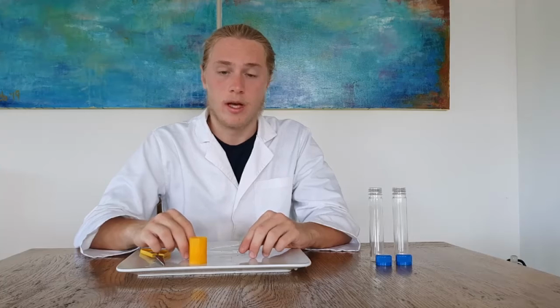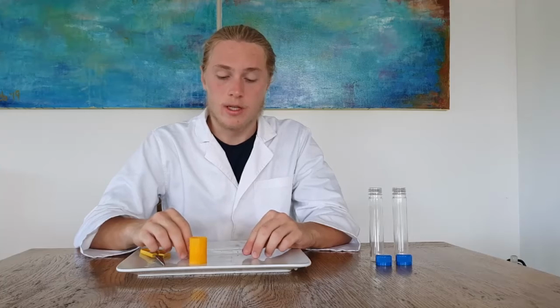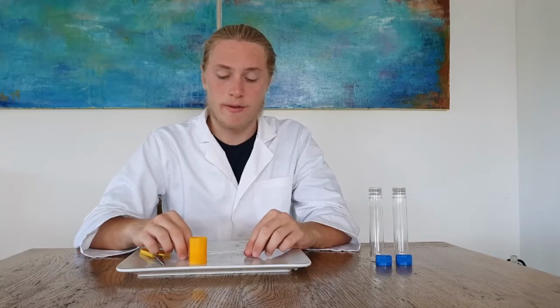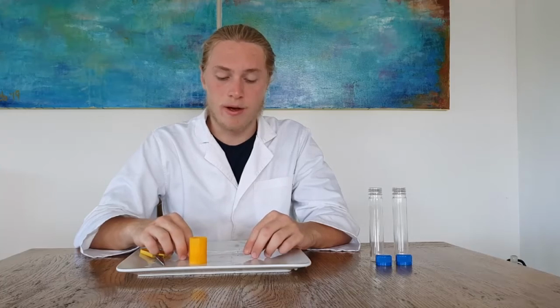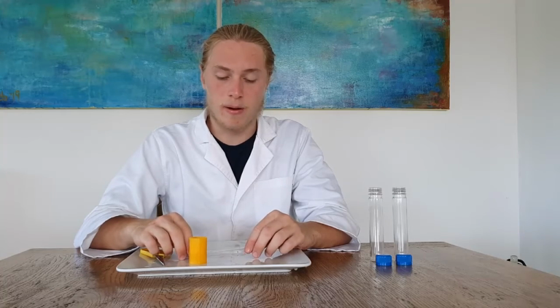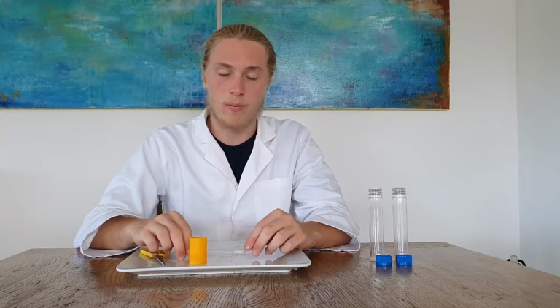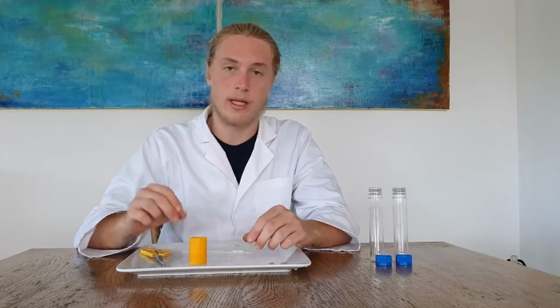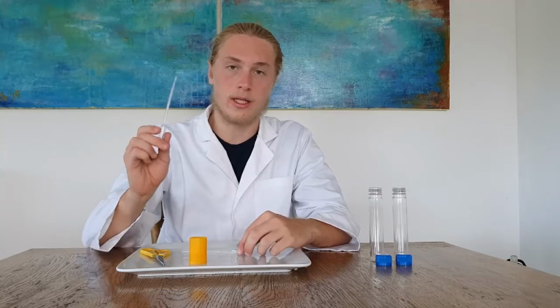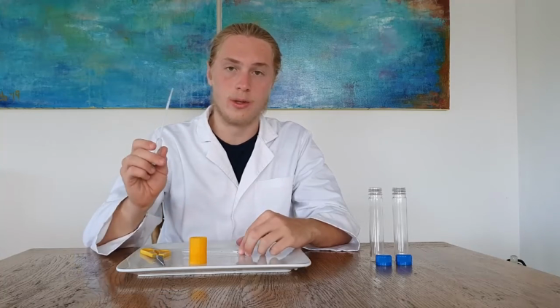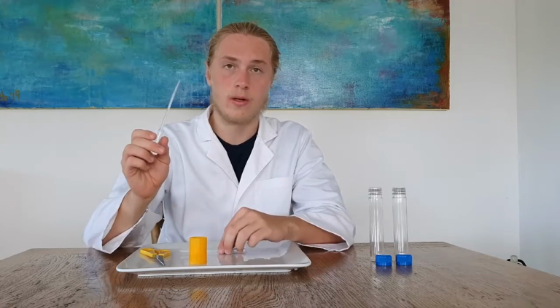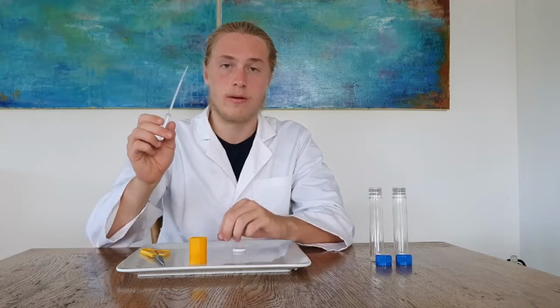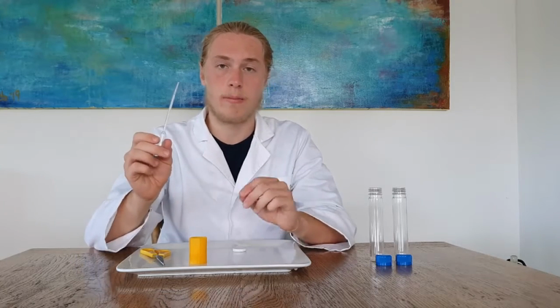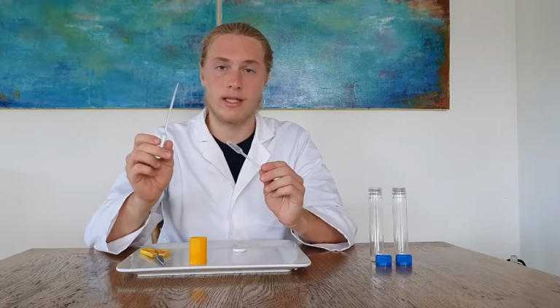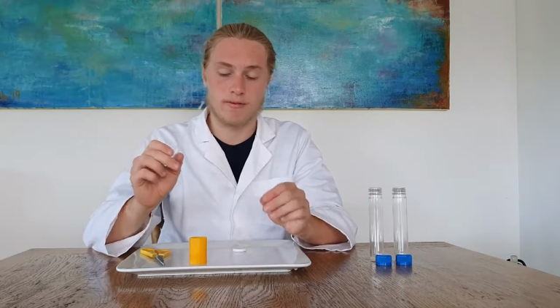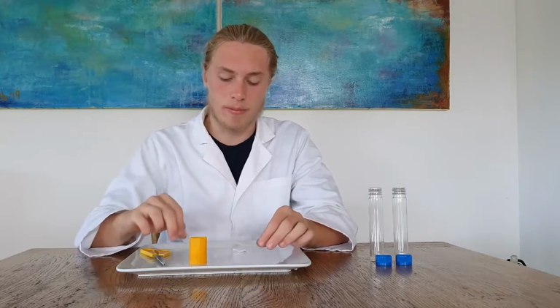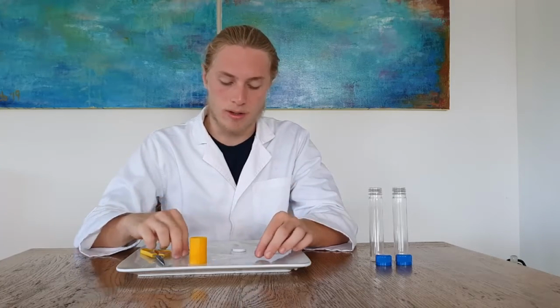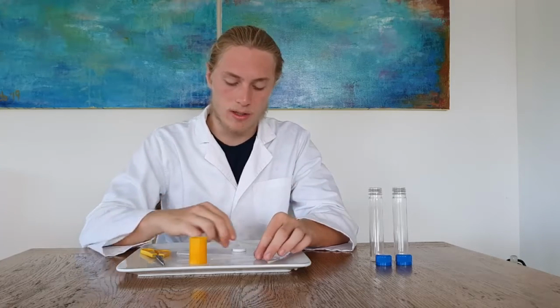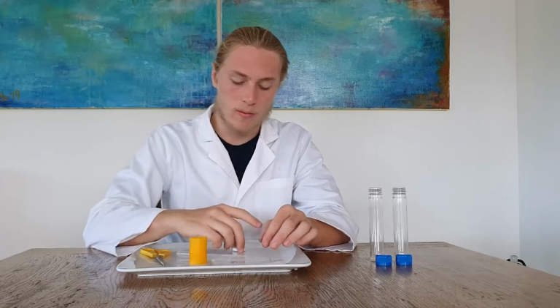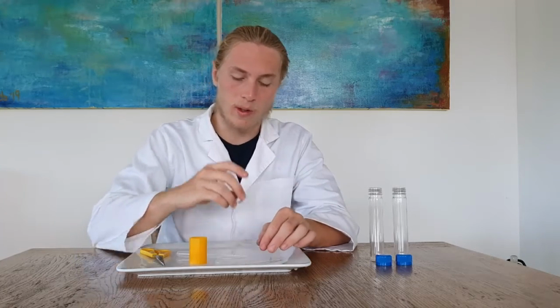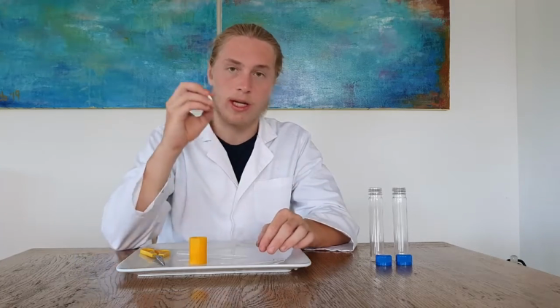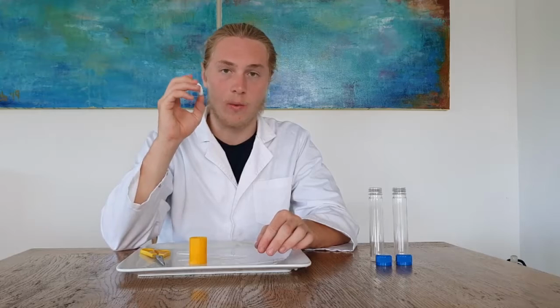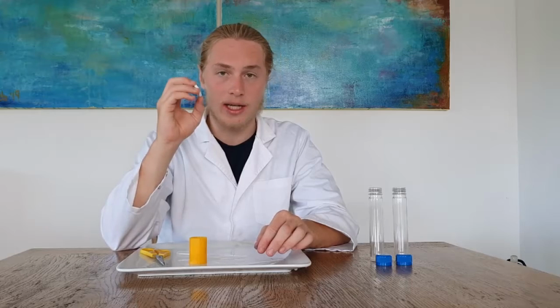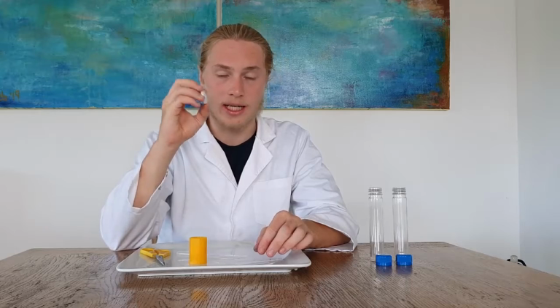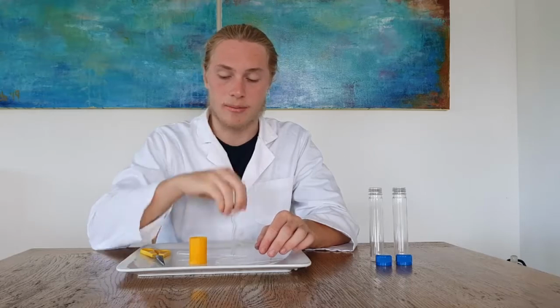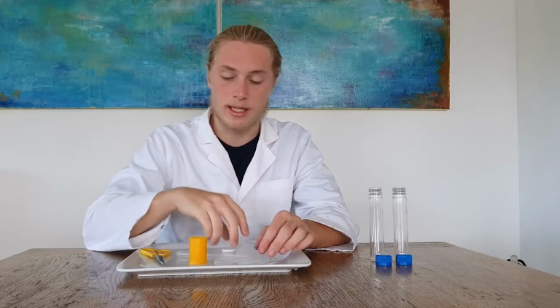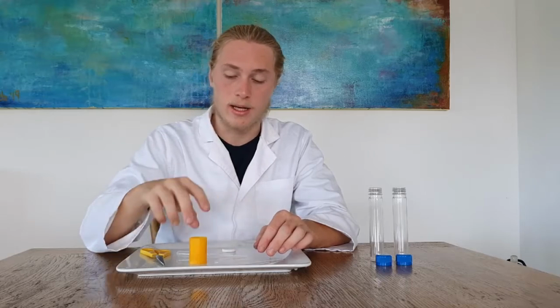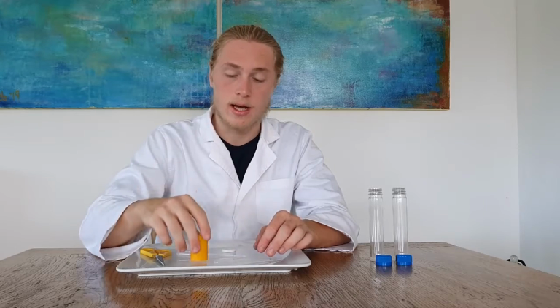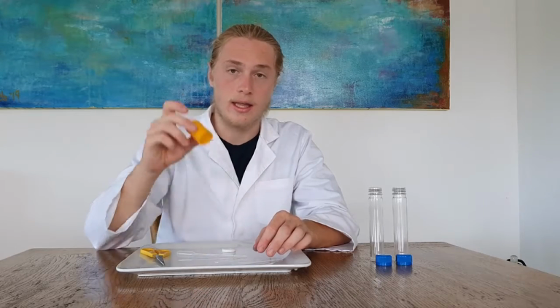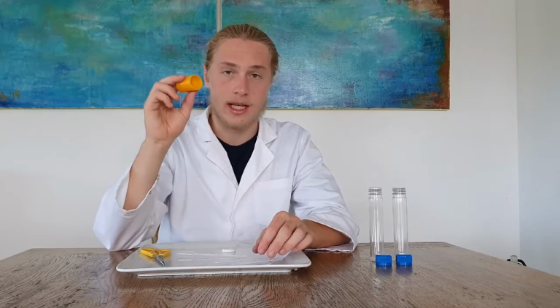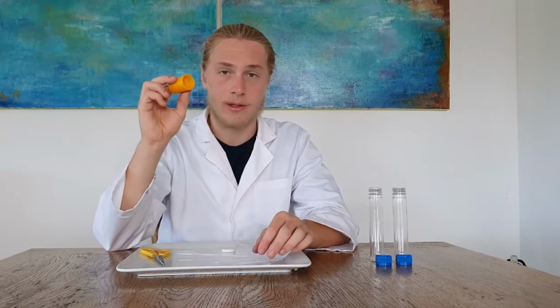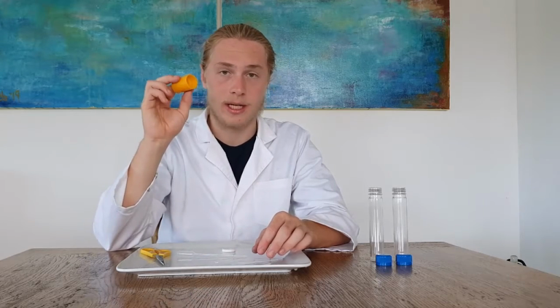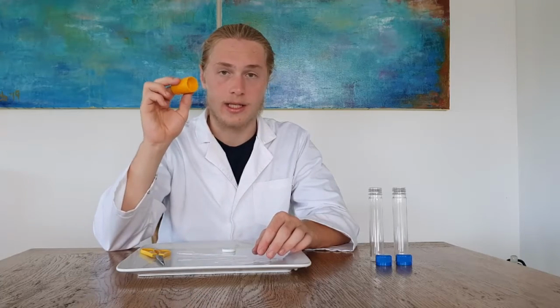For the first part we'll need the two pipettes from the box, we'll also need the white connecting plate and the test tube connector.